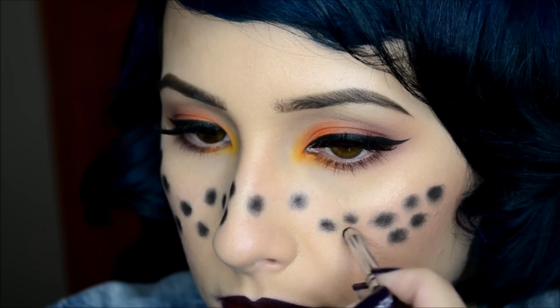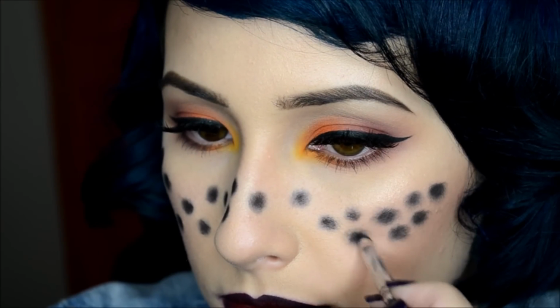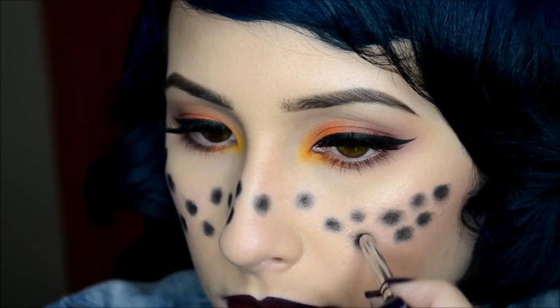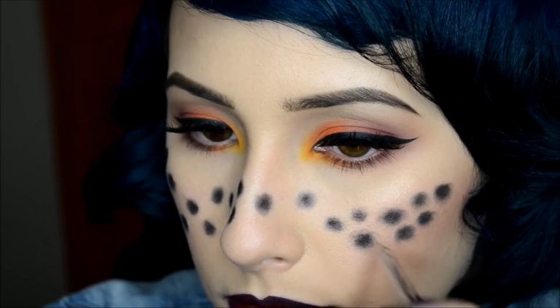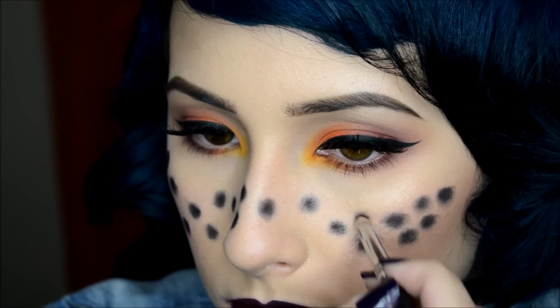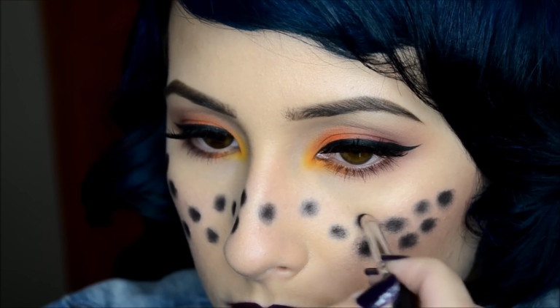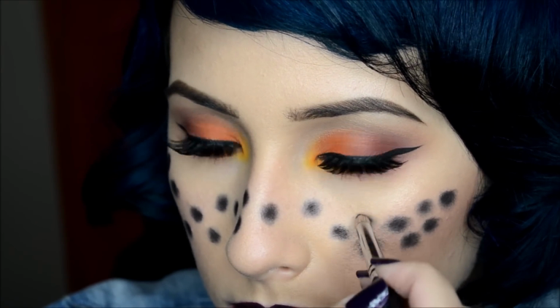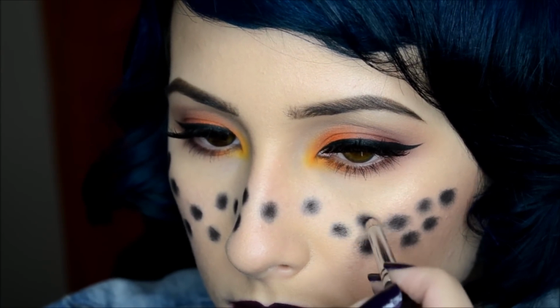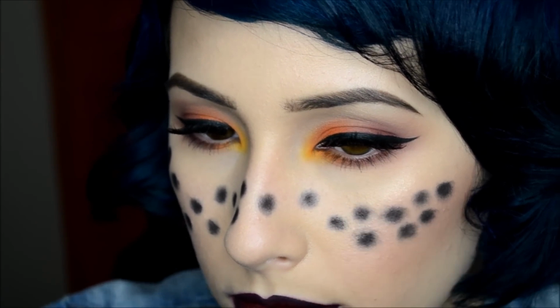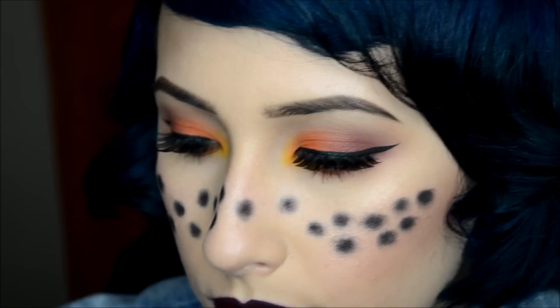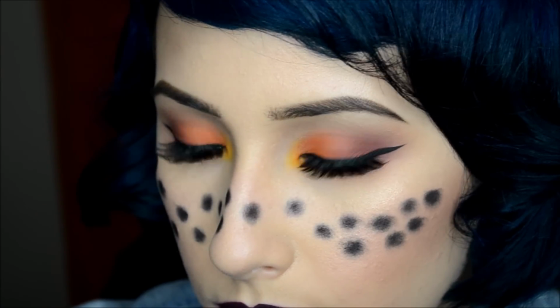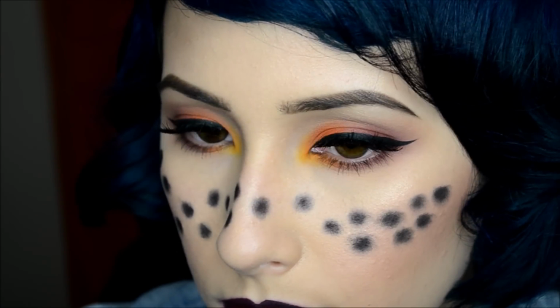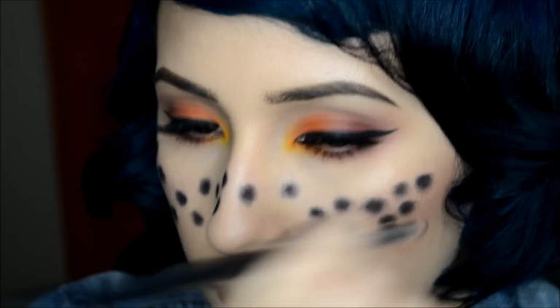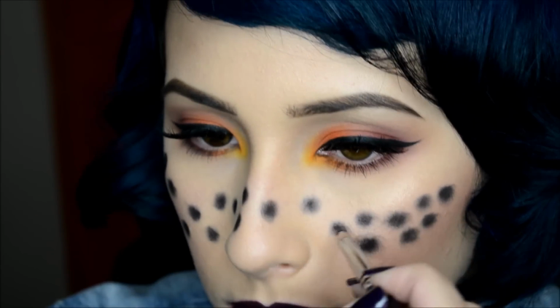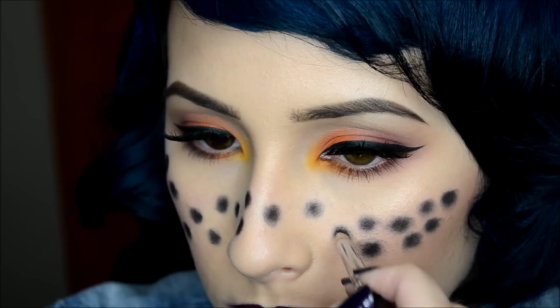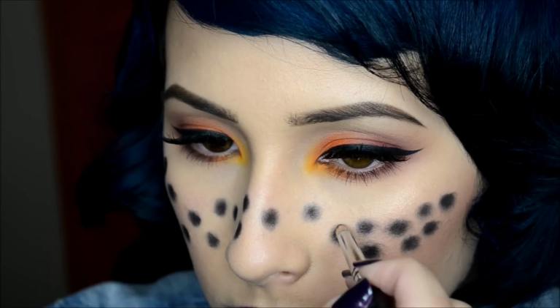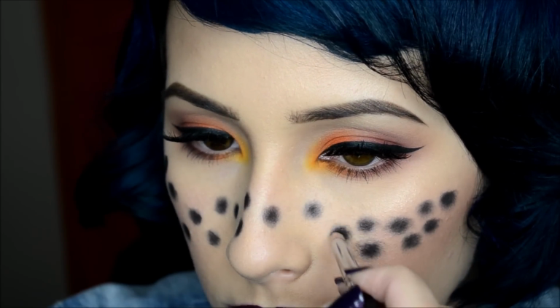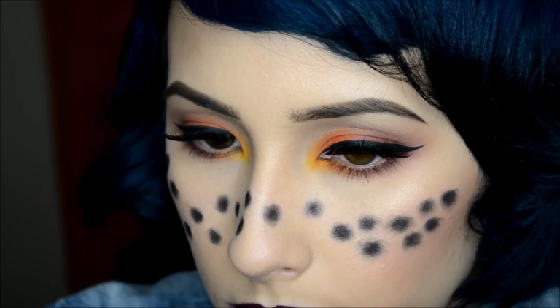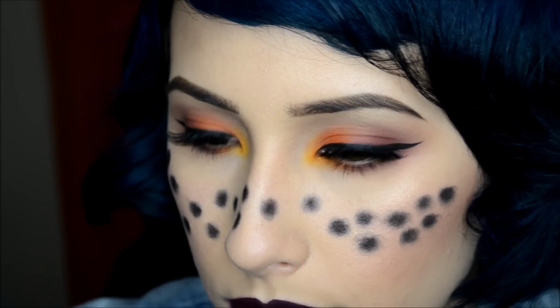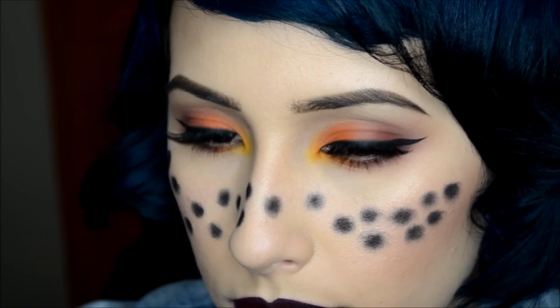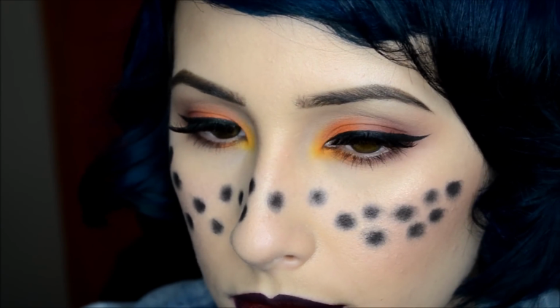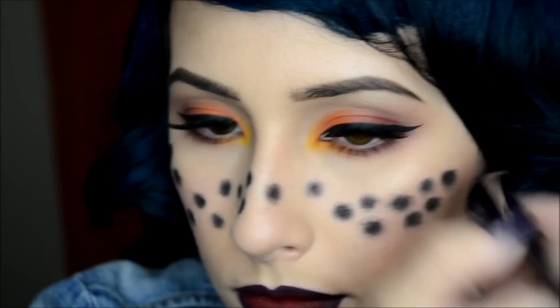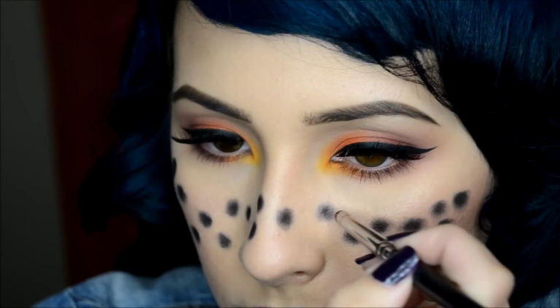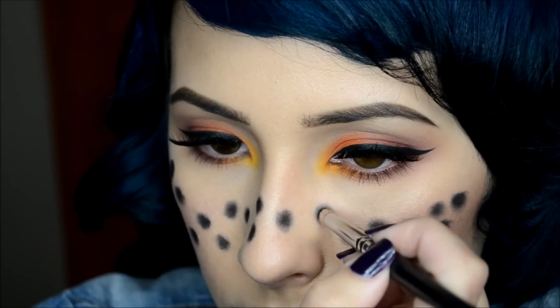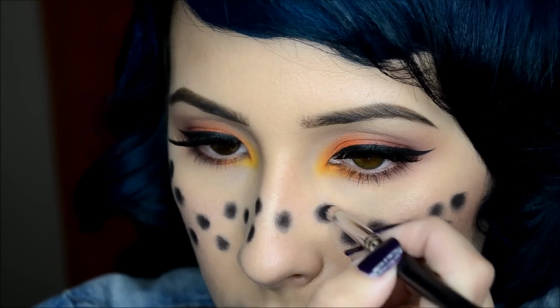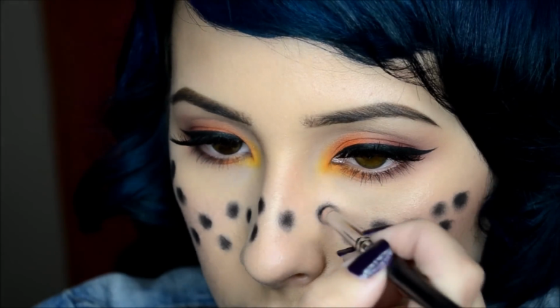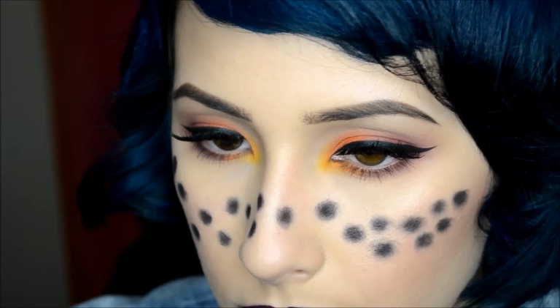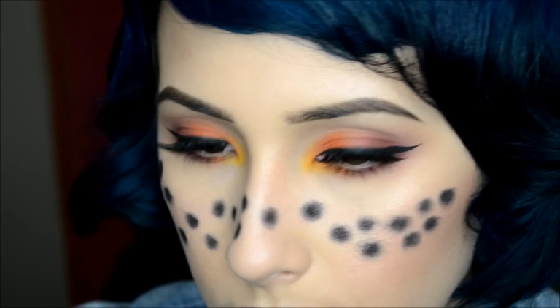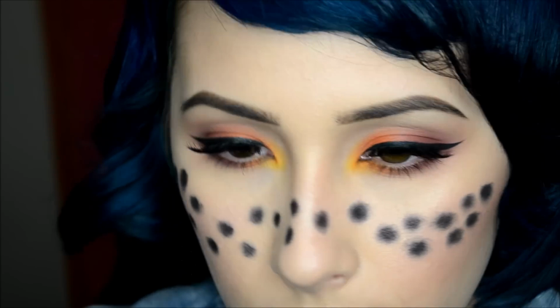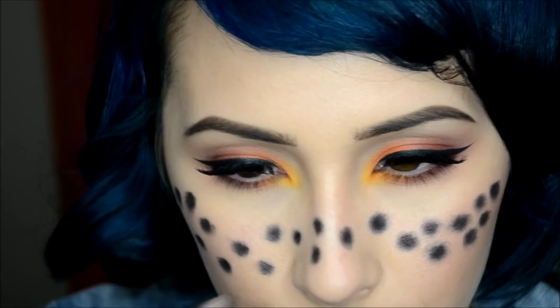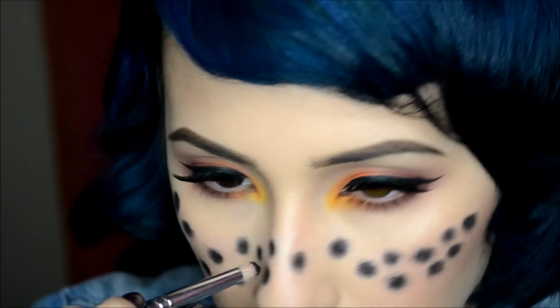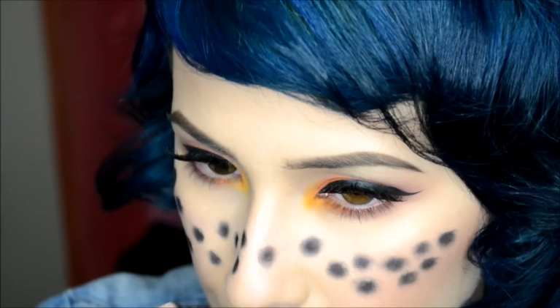So basically here I'm just repeating the steps I showed you, but now onto my hand. It's a little harder to do it on your face, I'm not gonna lie.